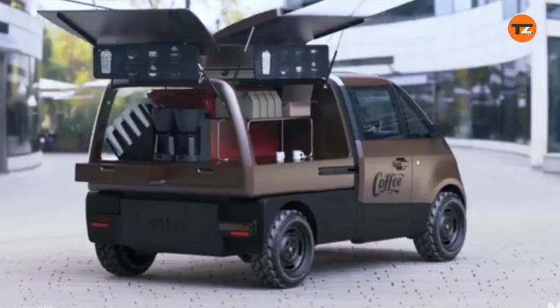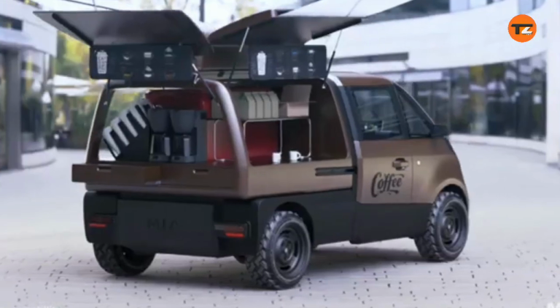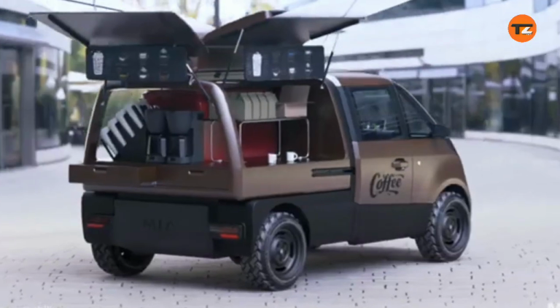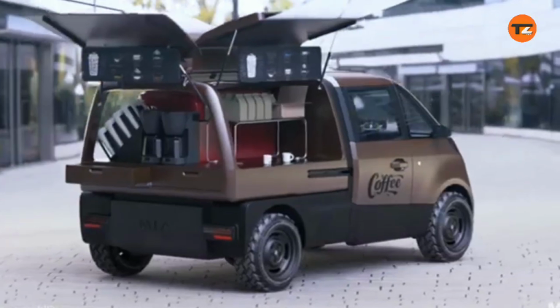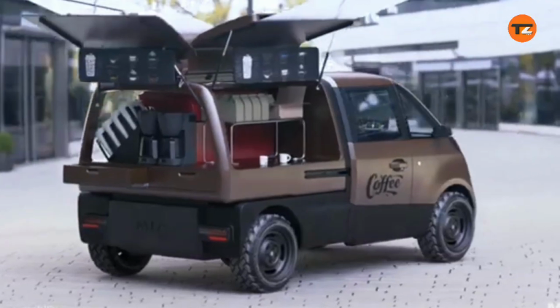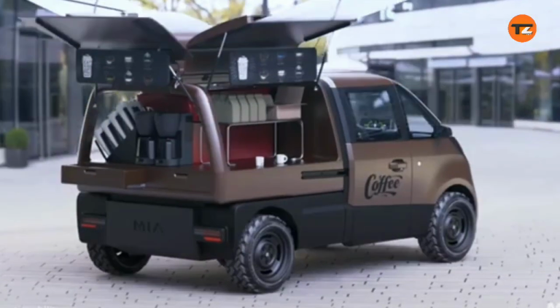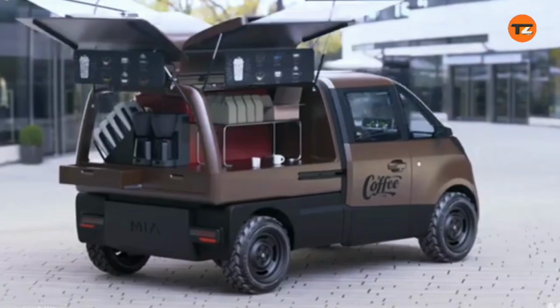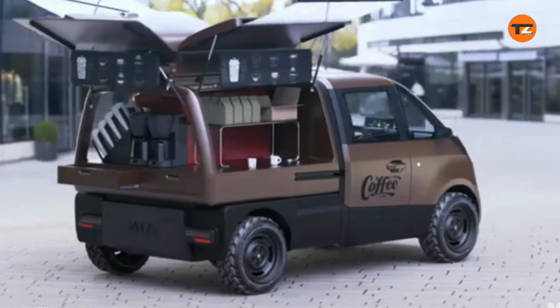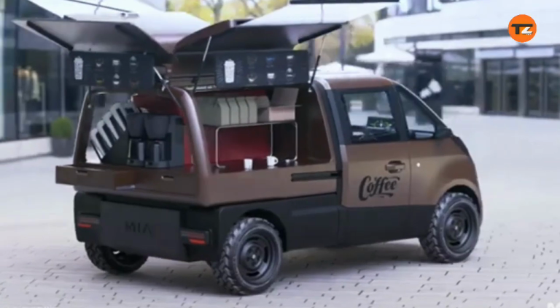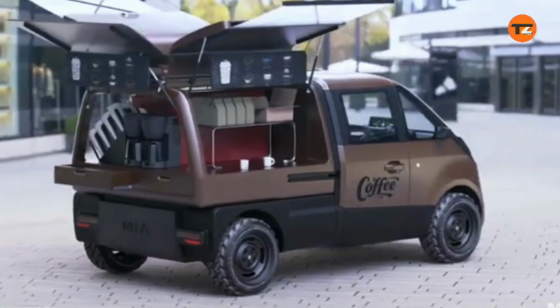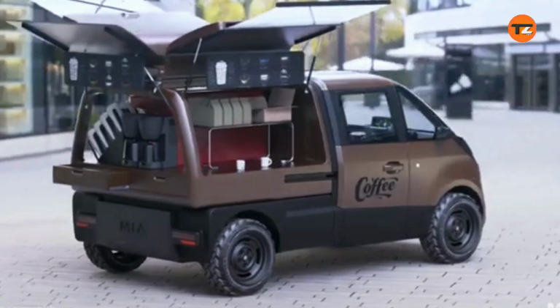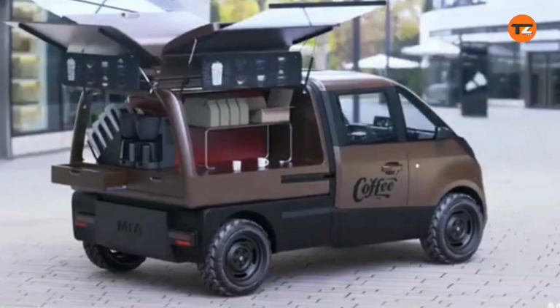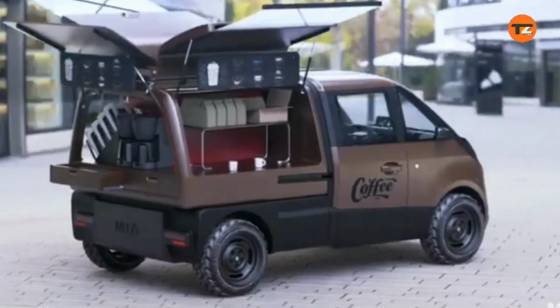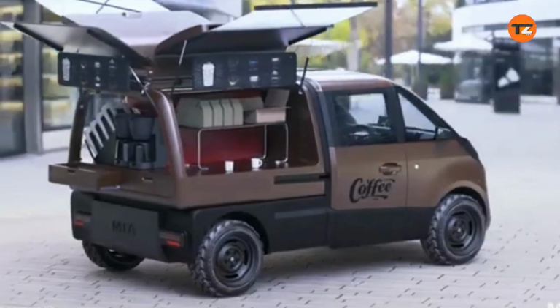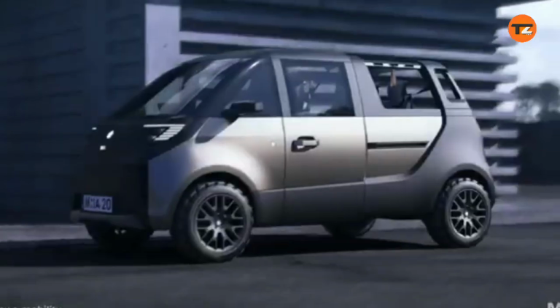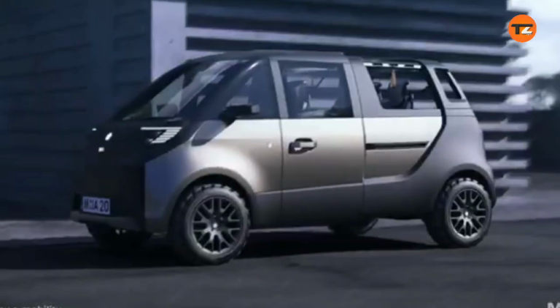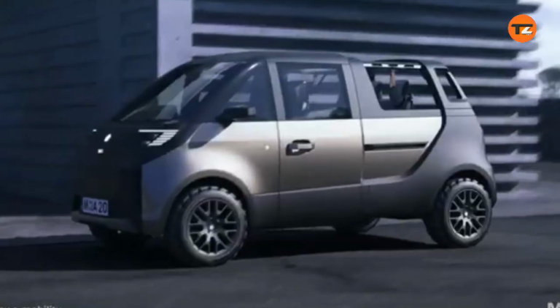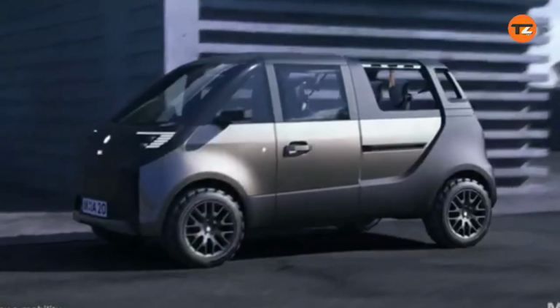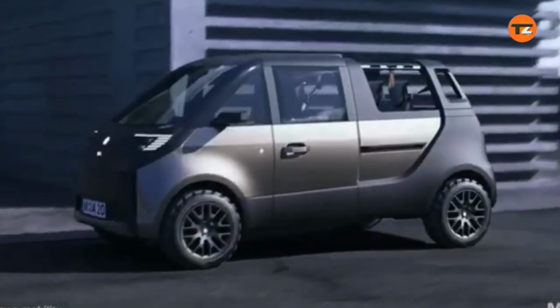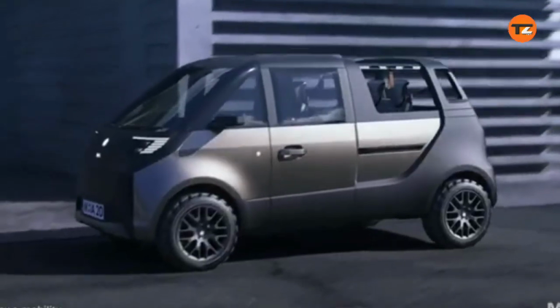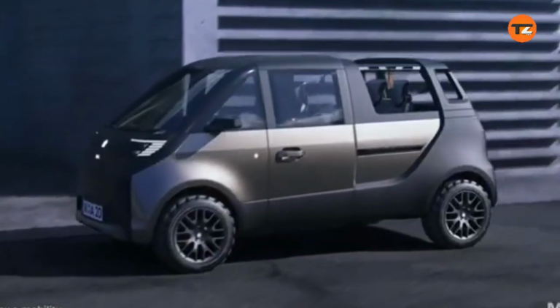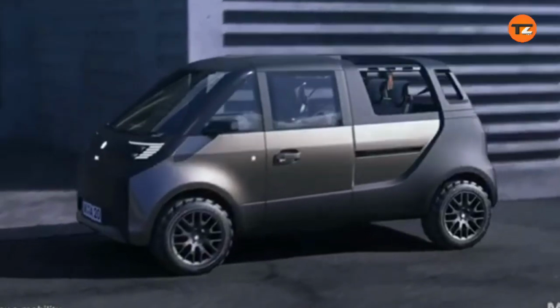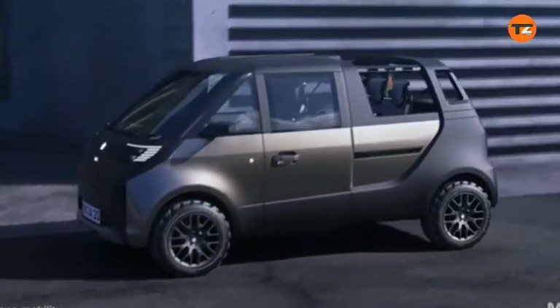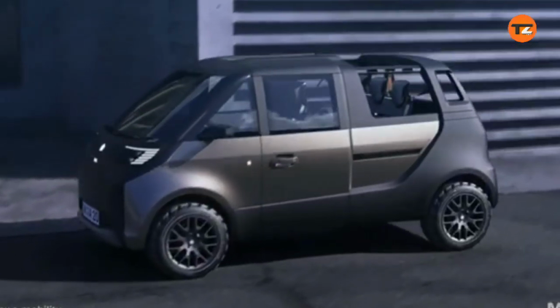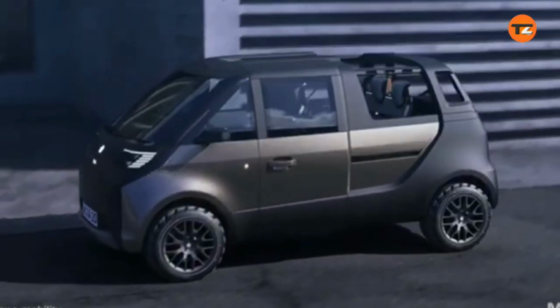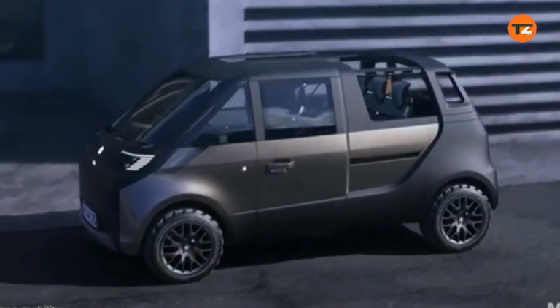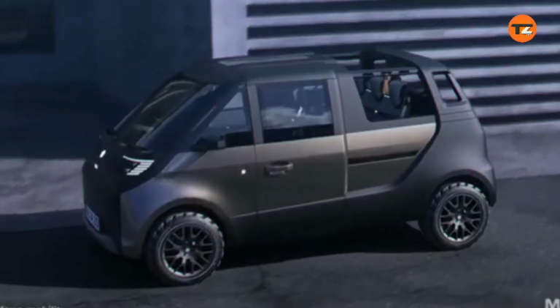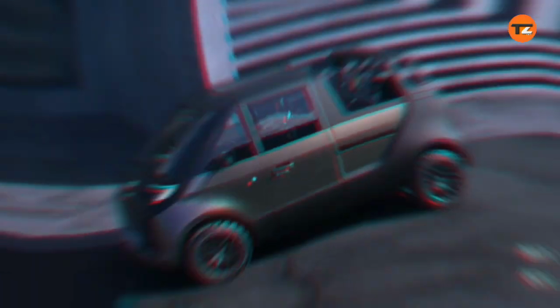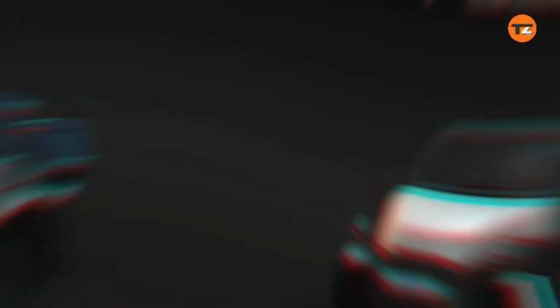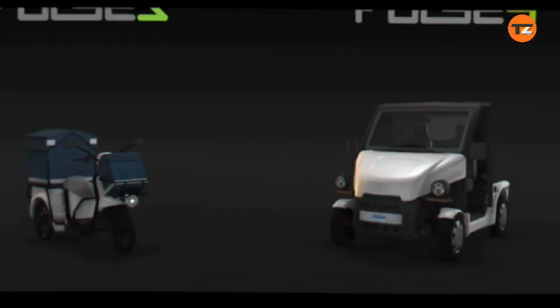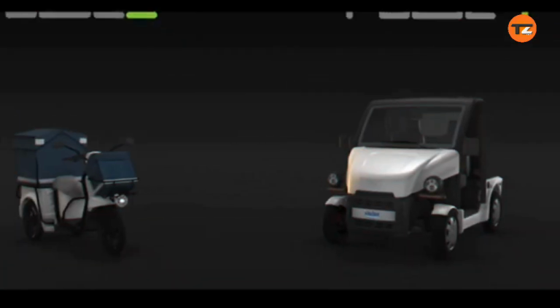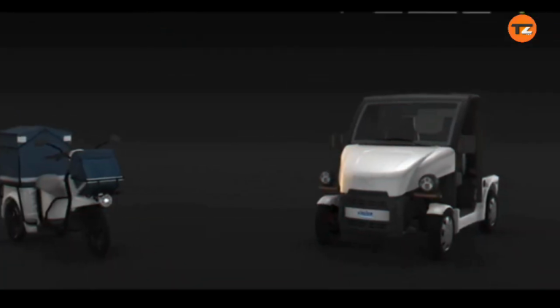It is a modular design that allows for different body styles, including a three-seater, a four-seater, and a van, with varying wheelbases and track widths.